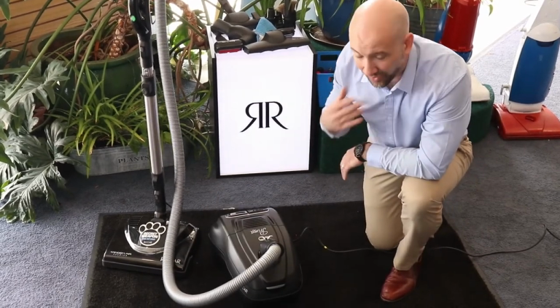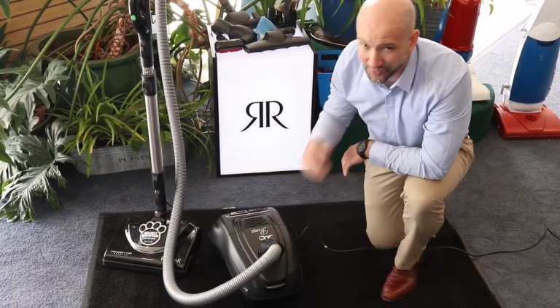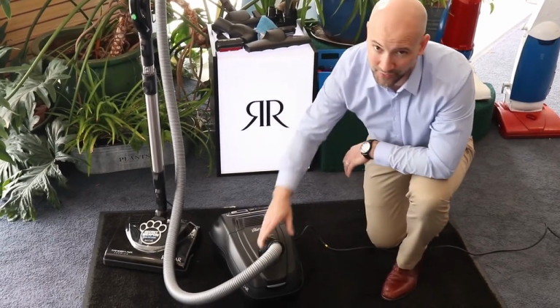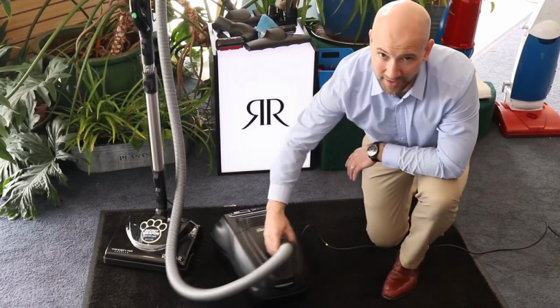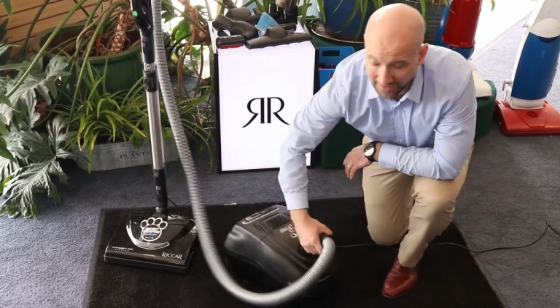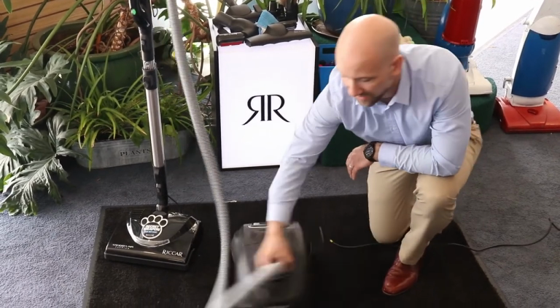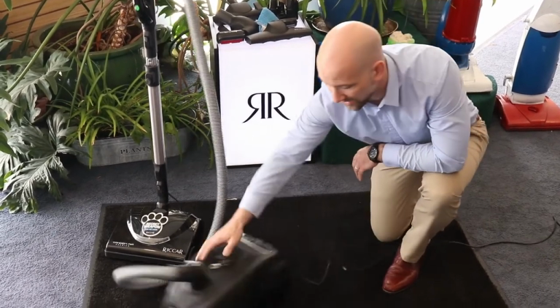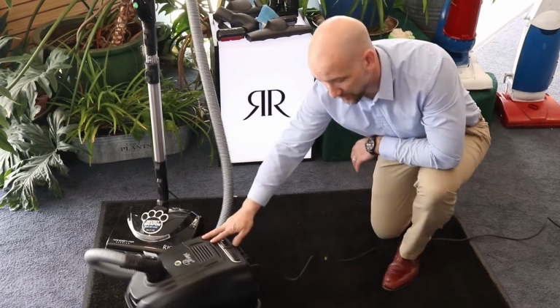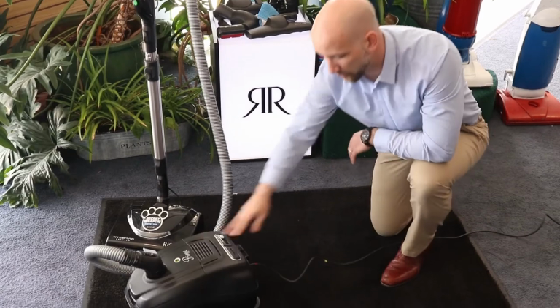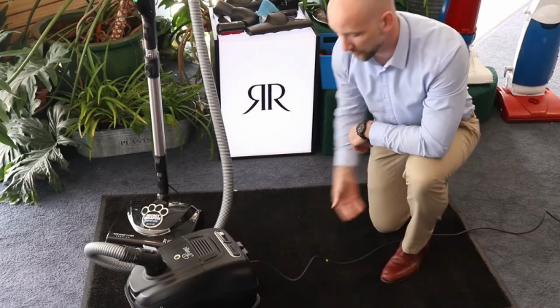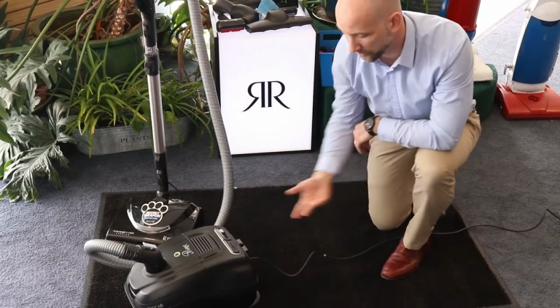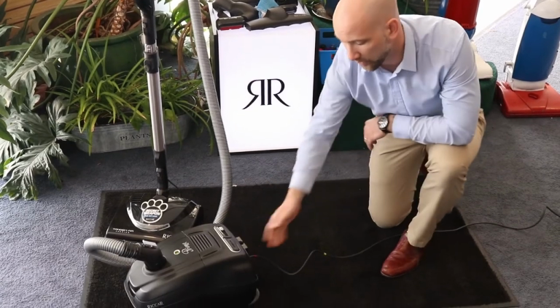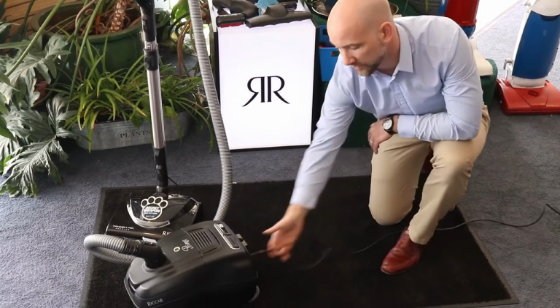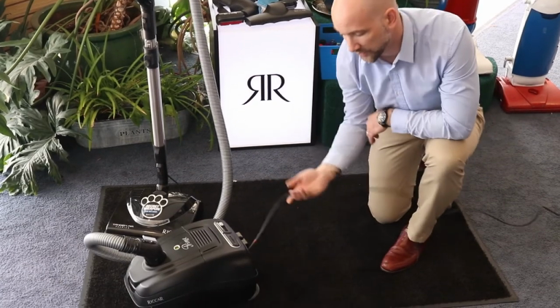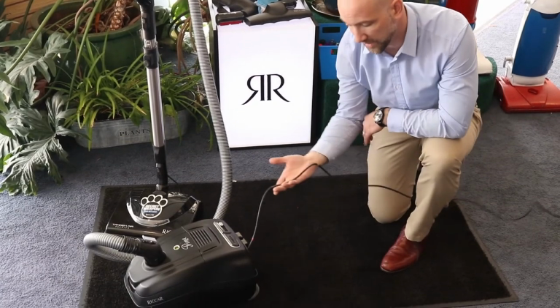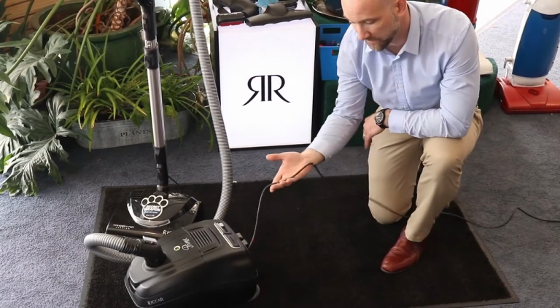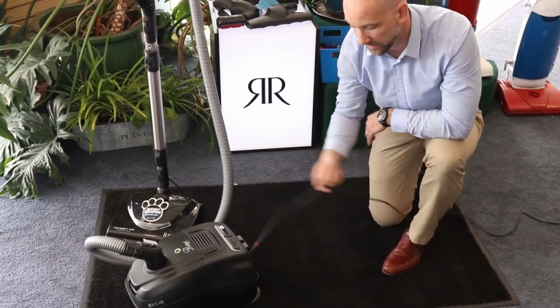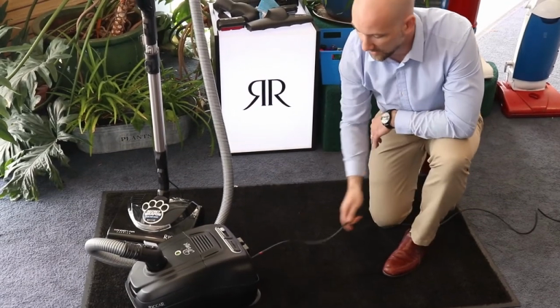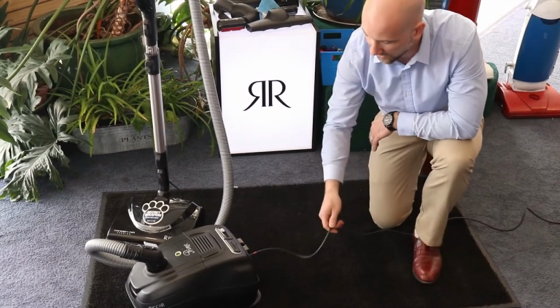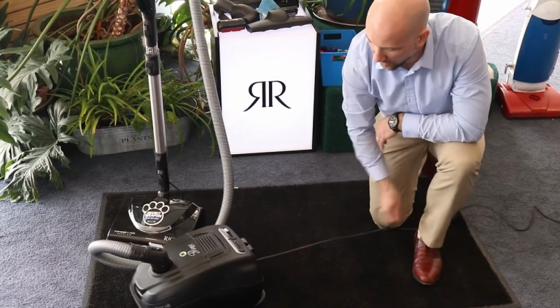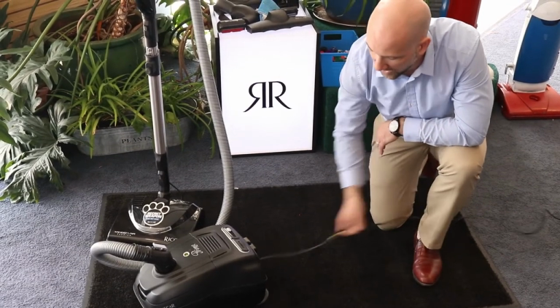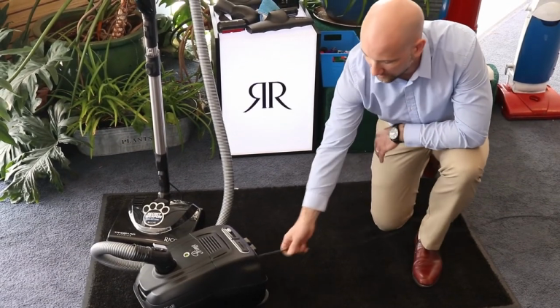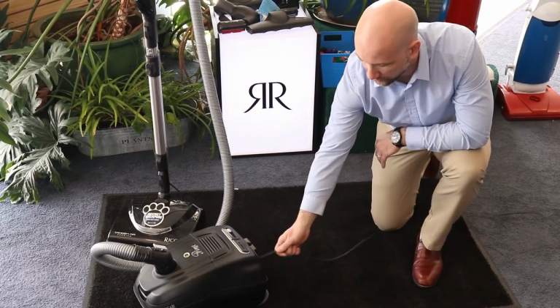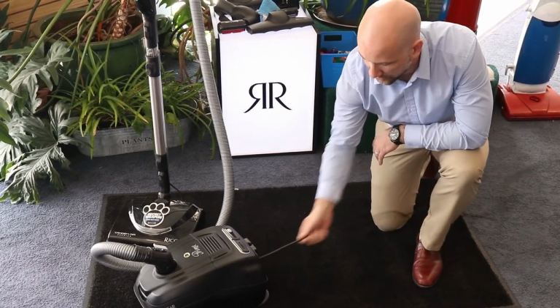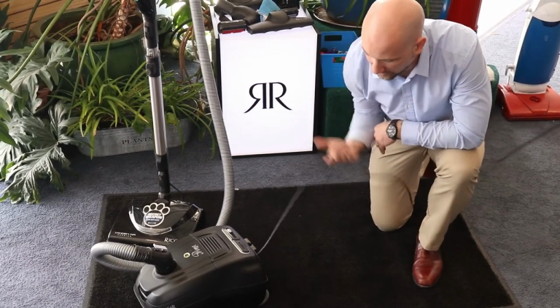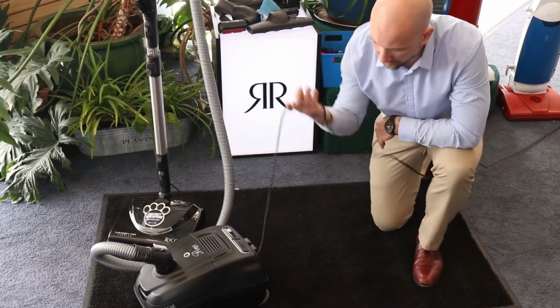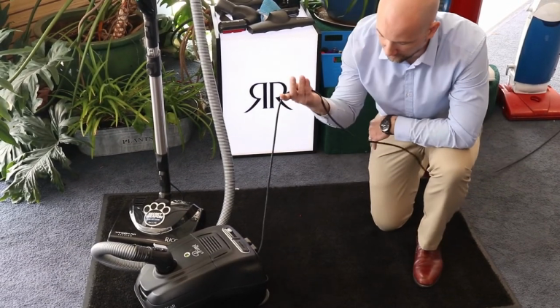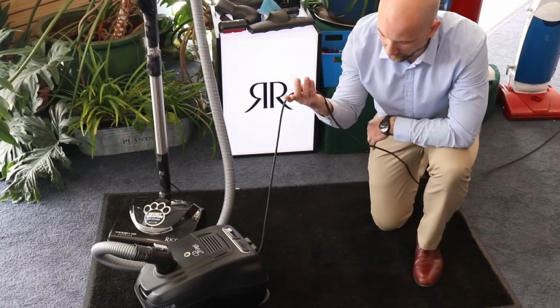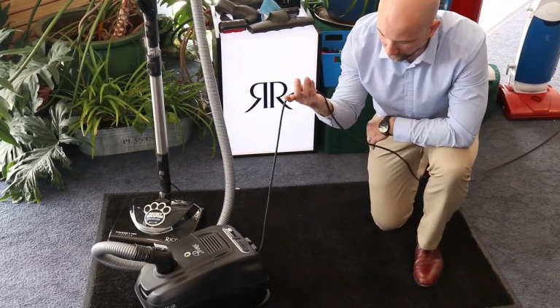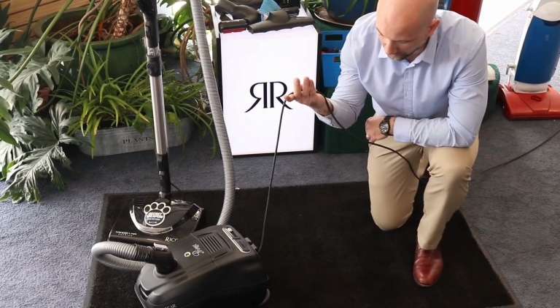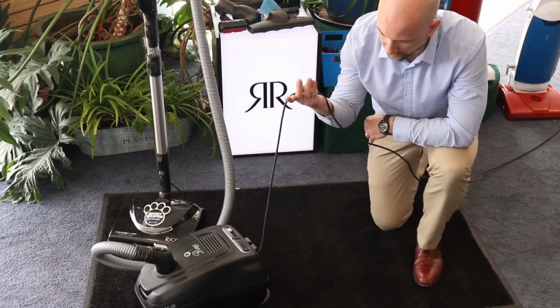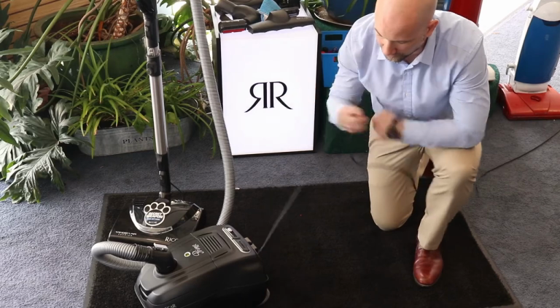Also super handy, they've got a great cord reel. The cord reel is about 28 feet and it will automatically retract — you don't have to worry about rolling it up yourself.